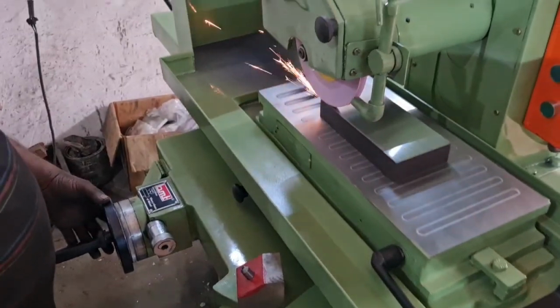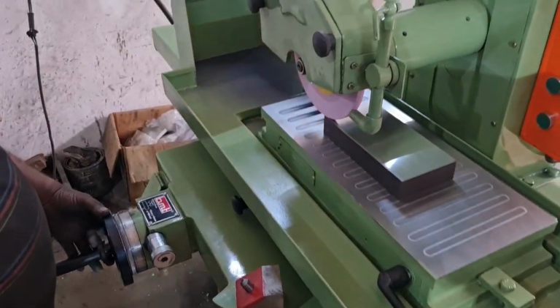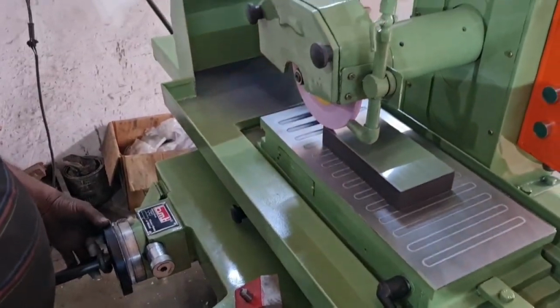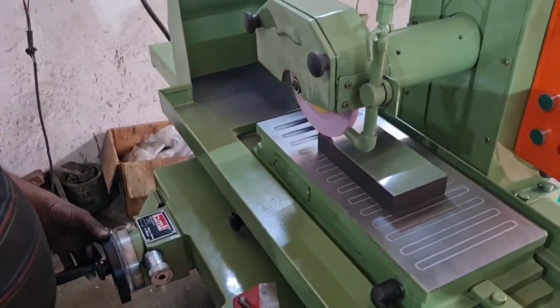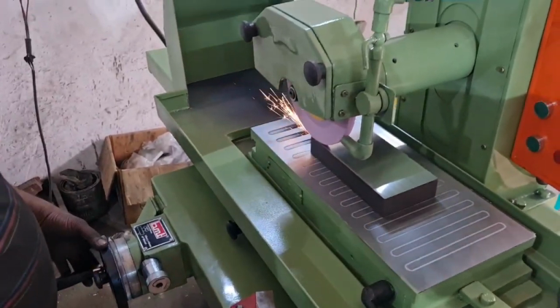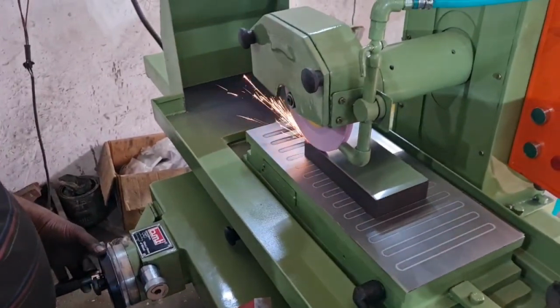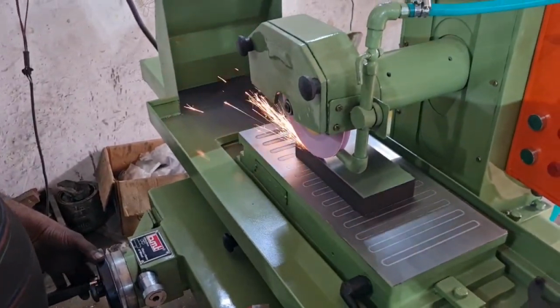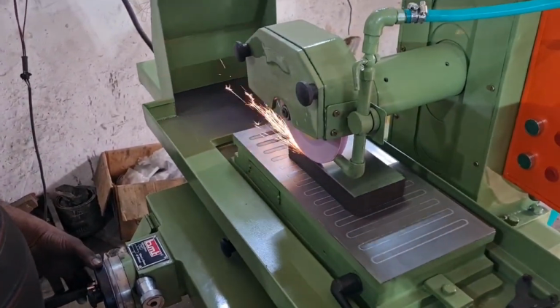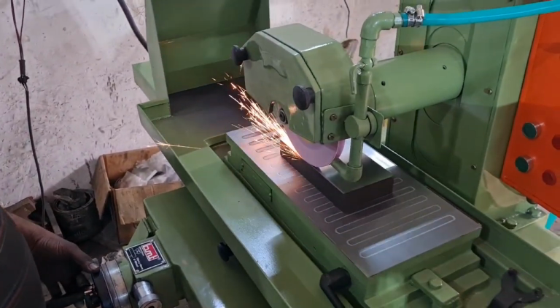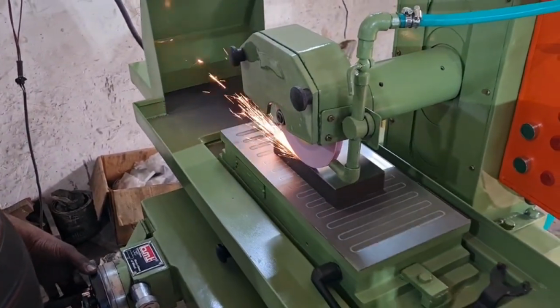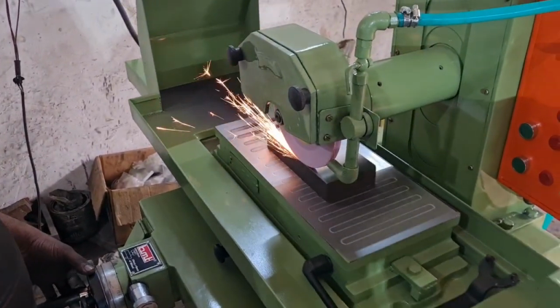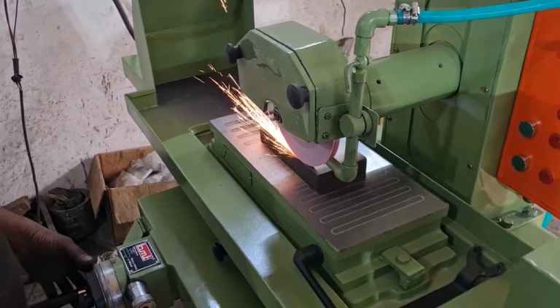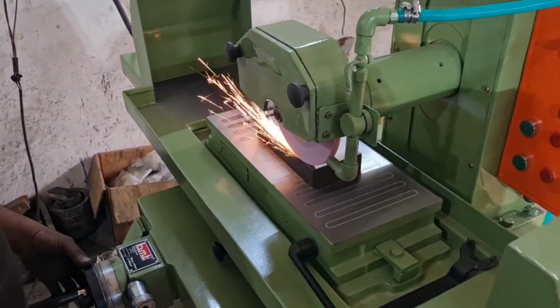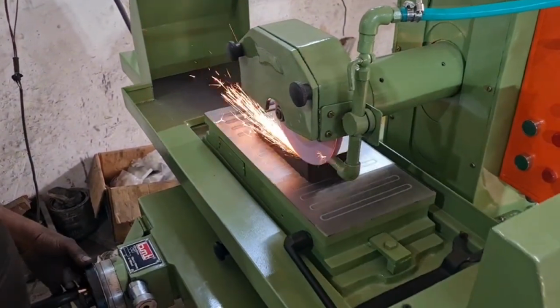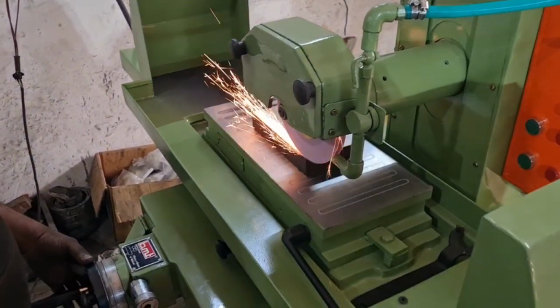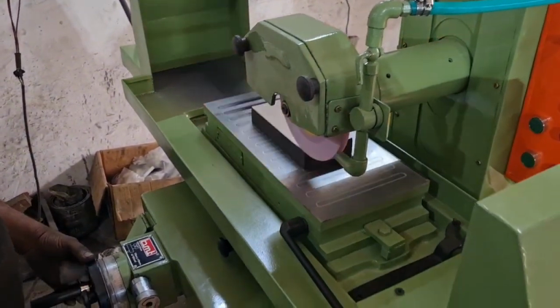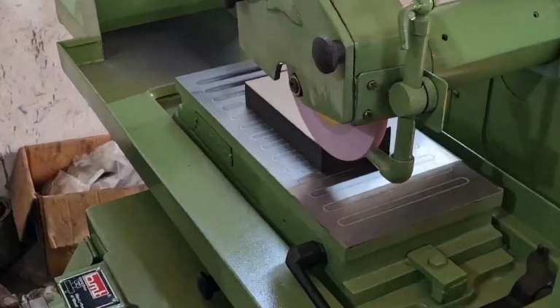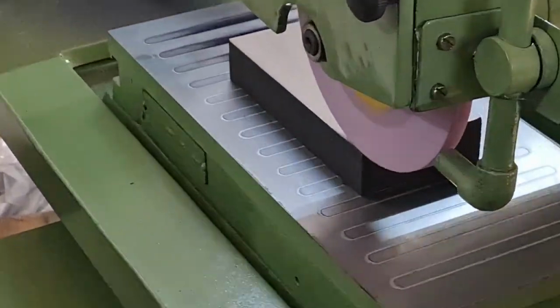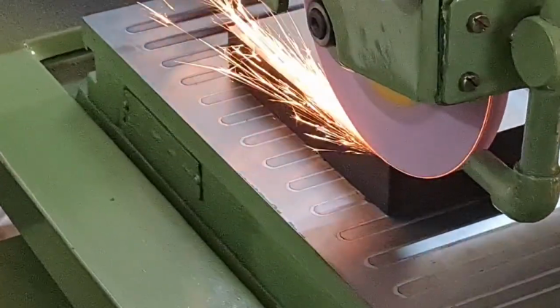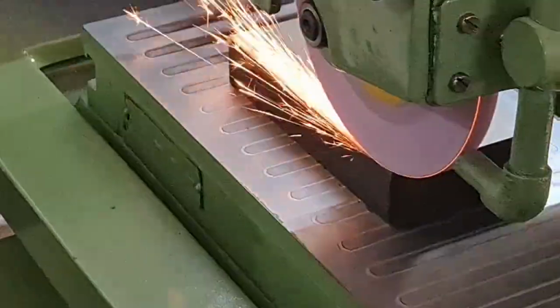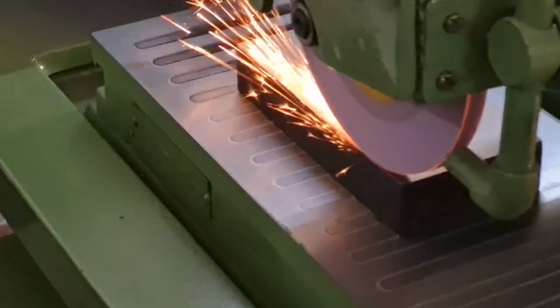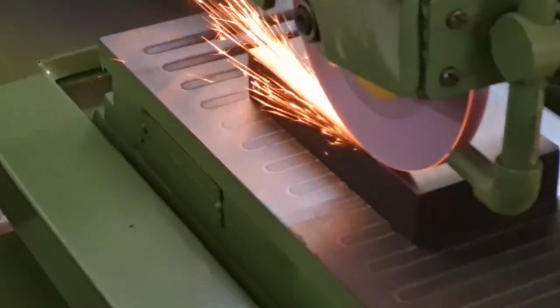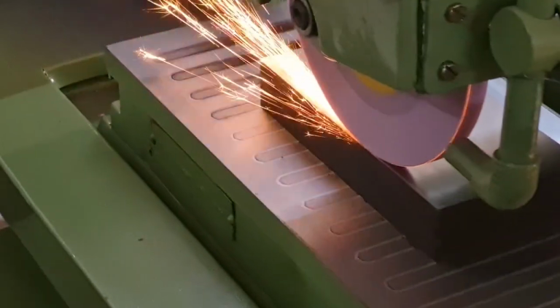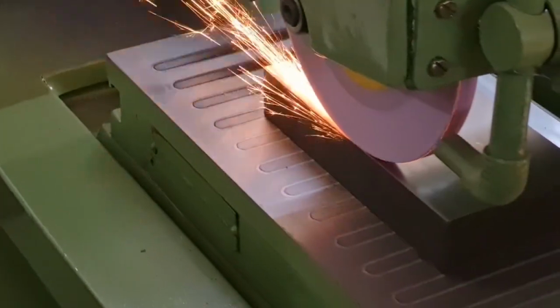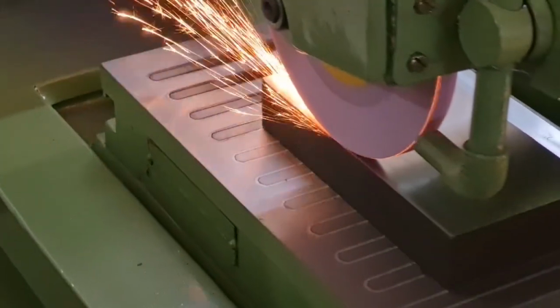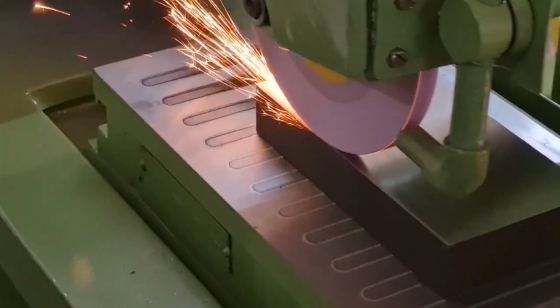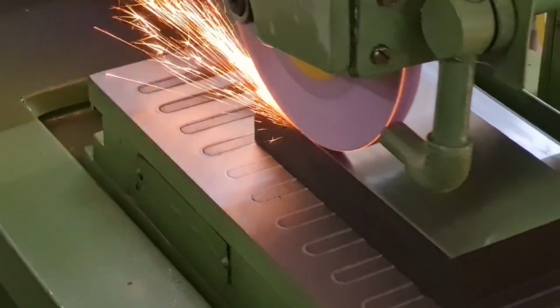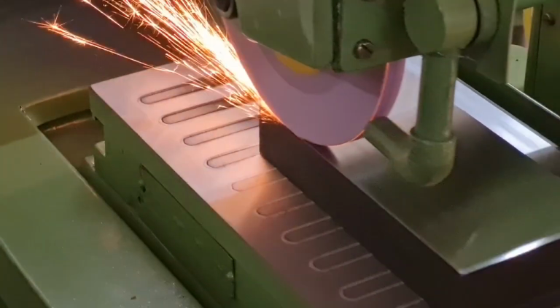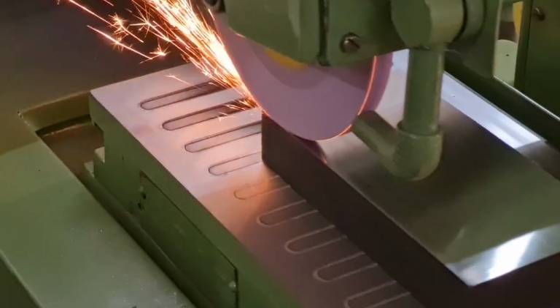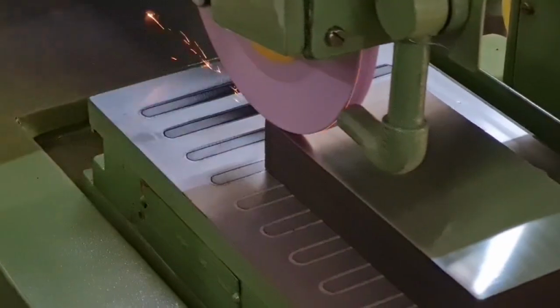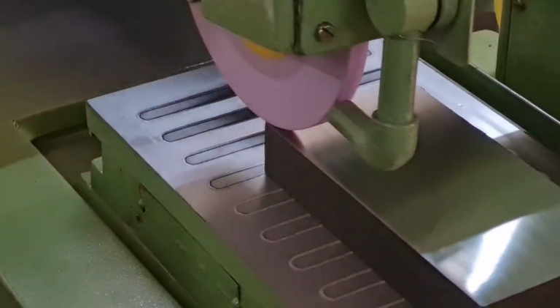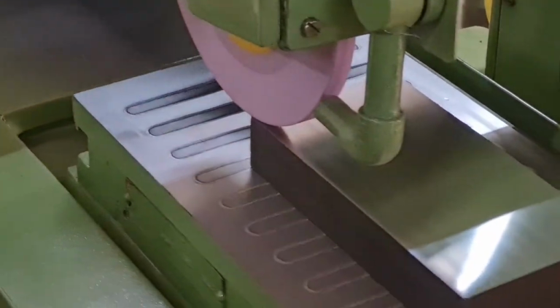Fine grinding accuracy is maintained and very good grinding.